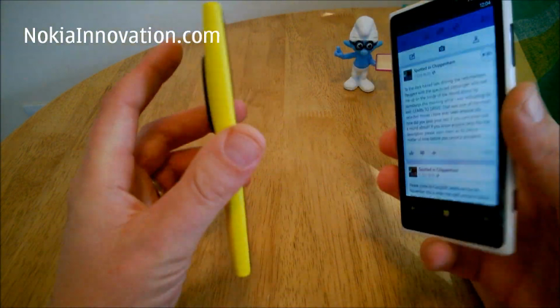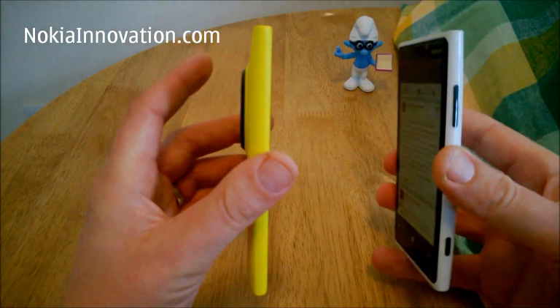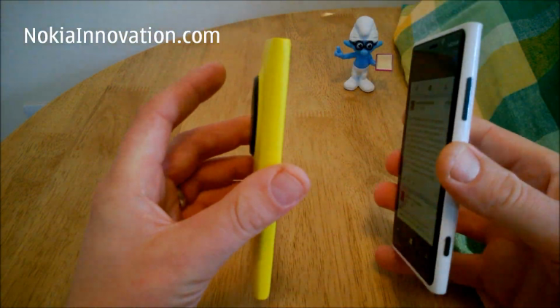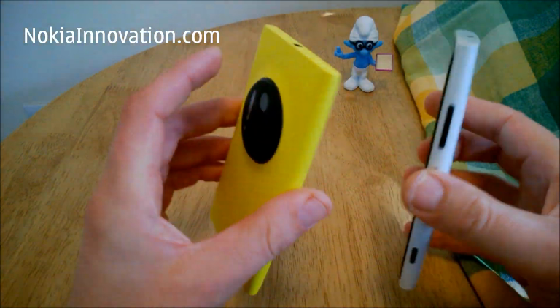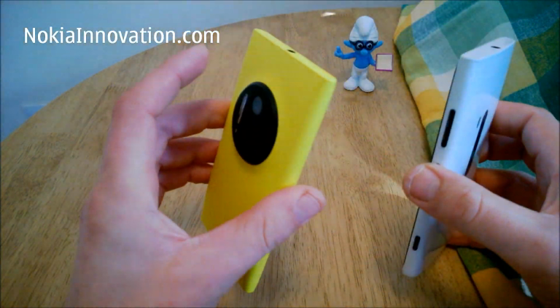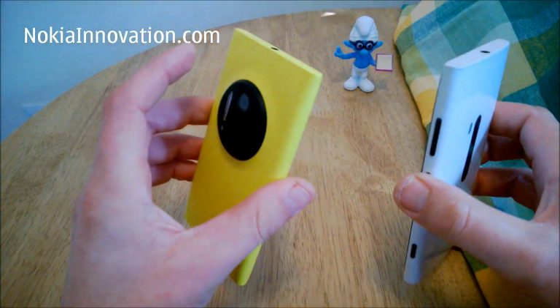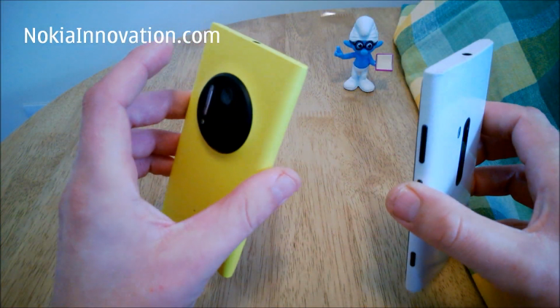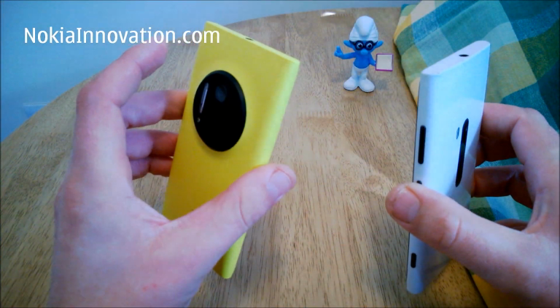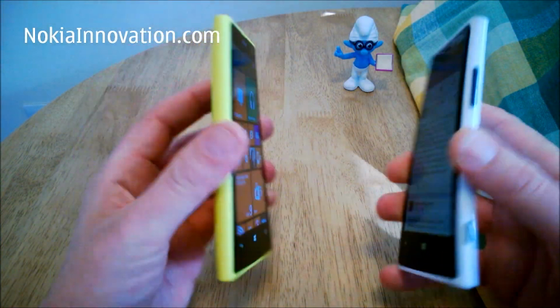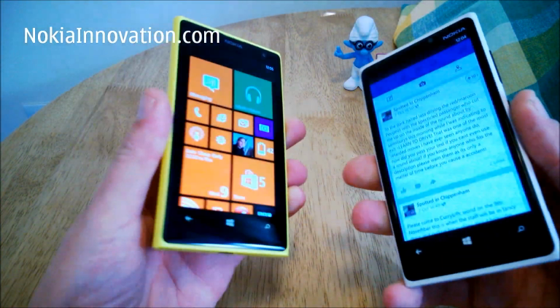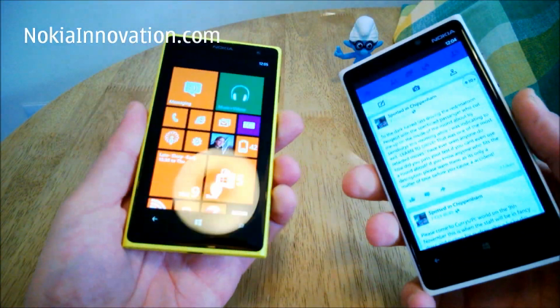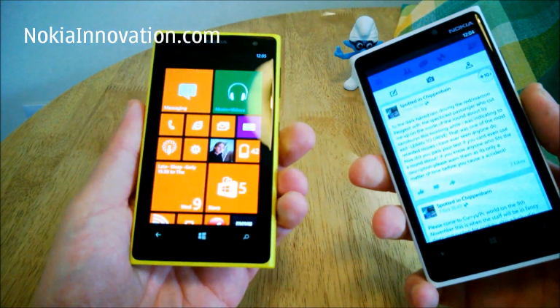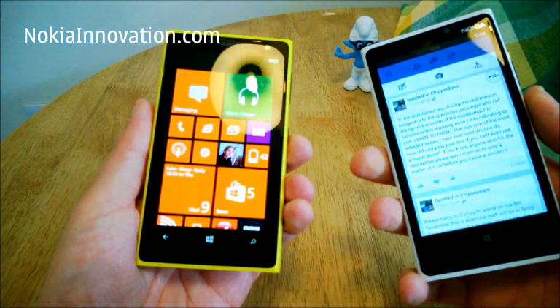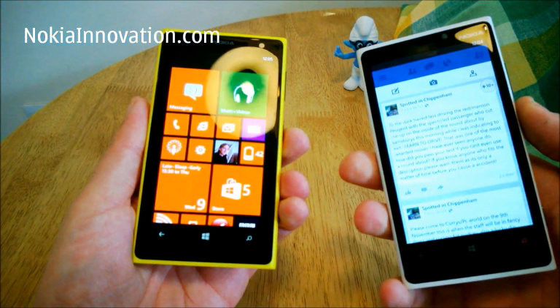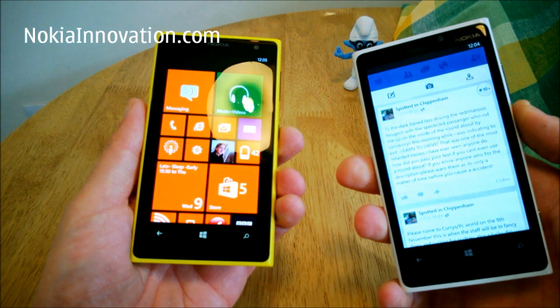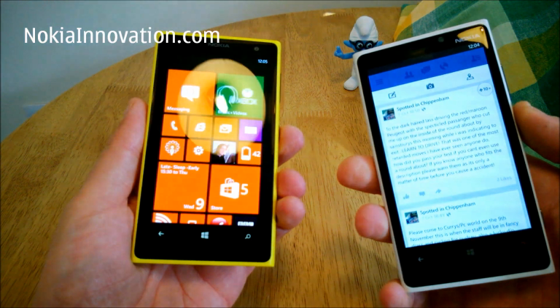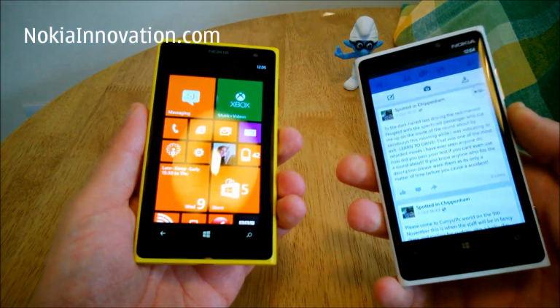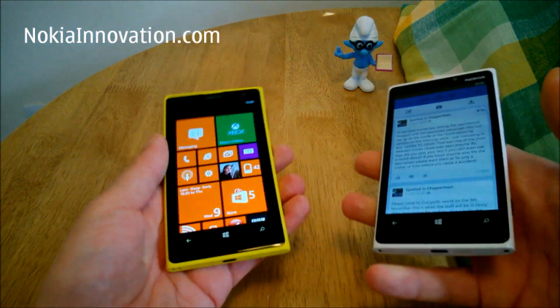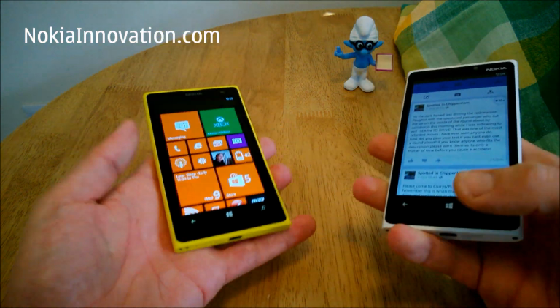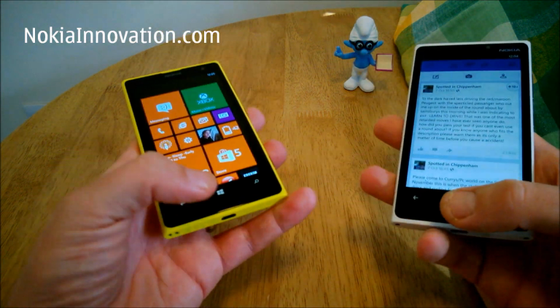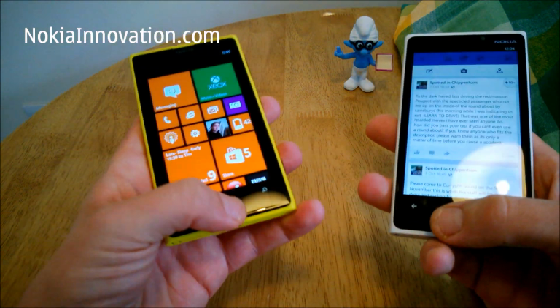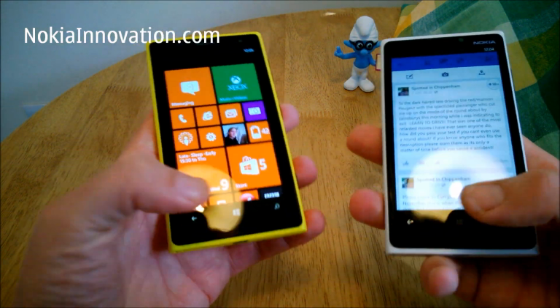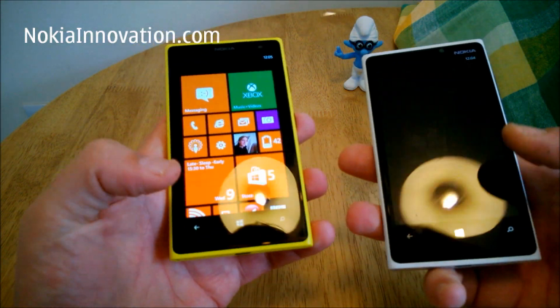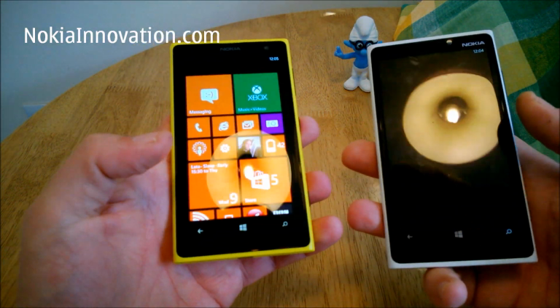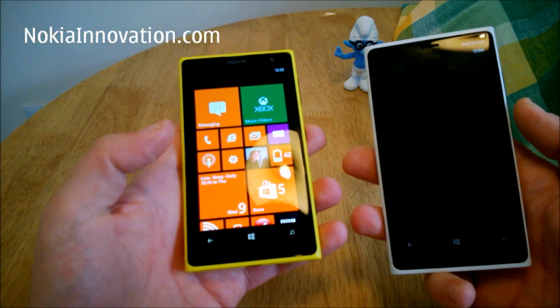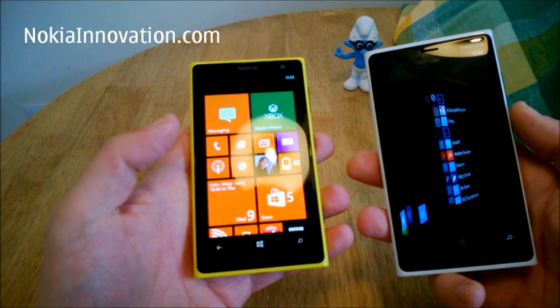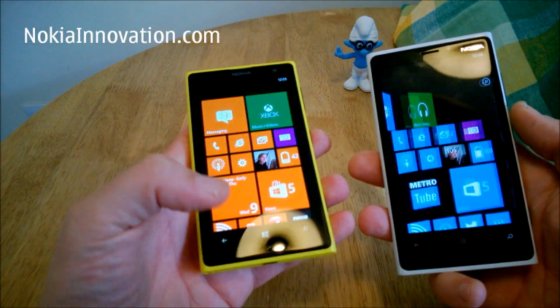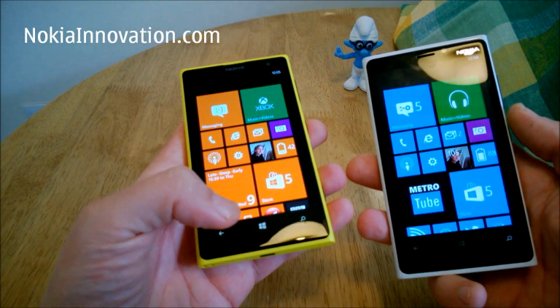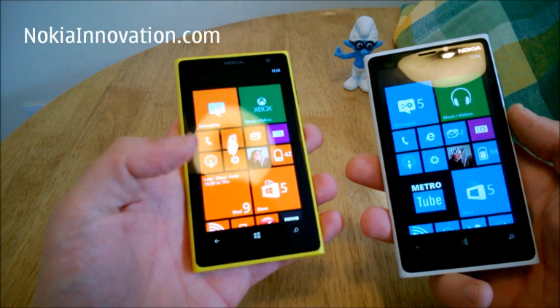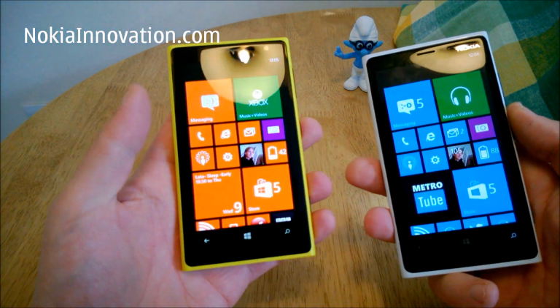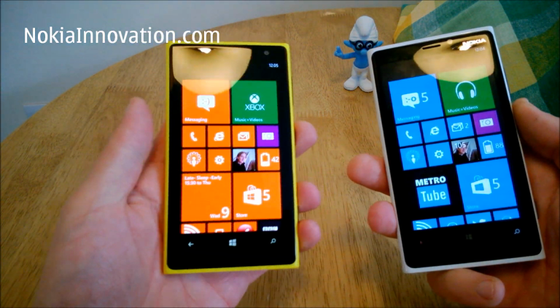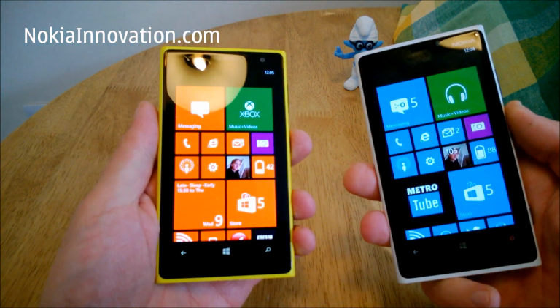Thanks very much. This is Chris from NokiaInnovation.com. I look forward to hearing your comments and questions.